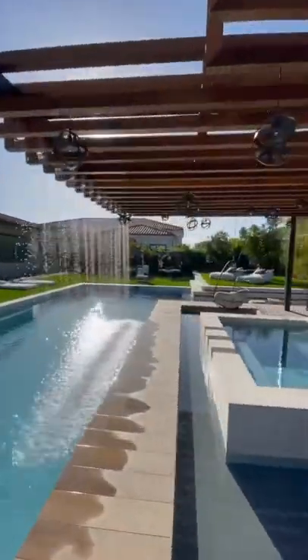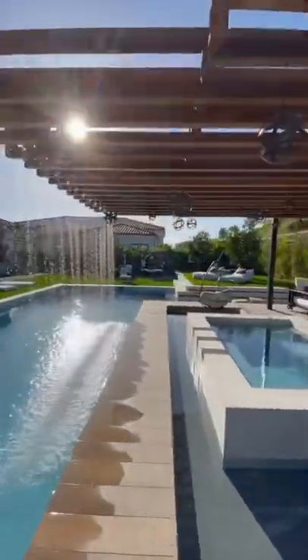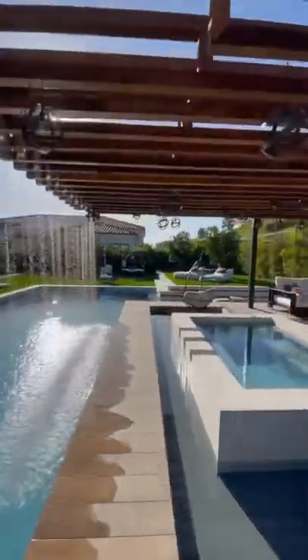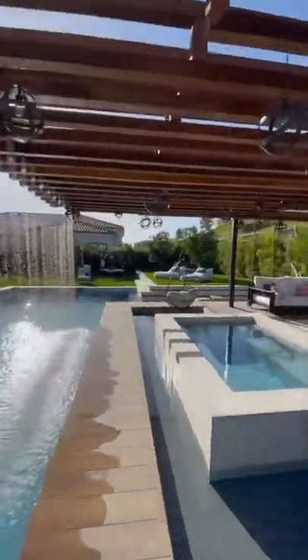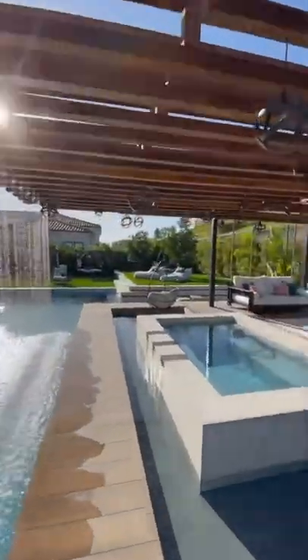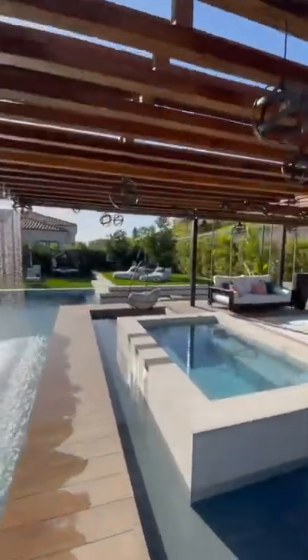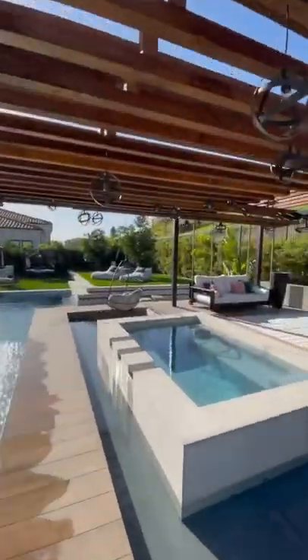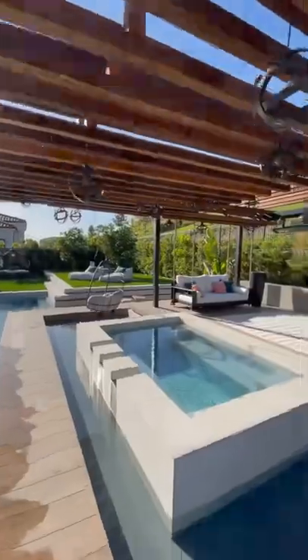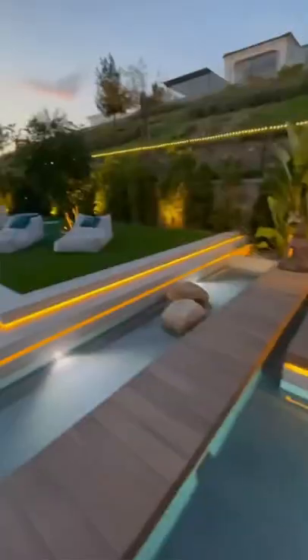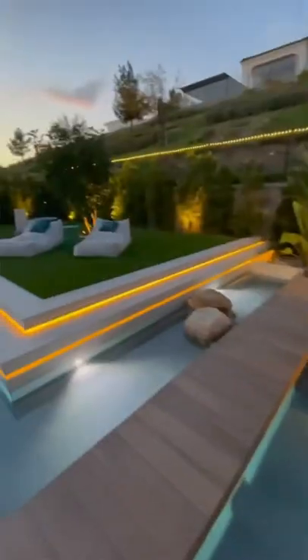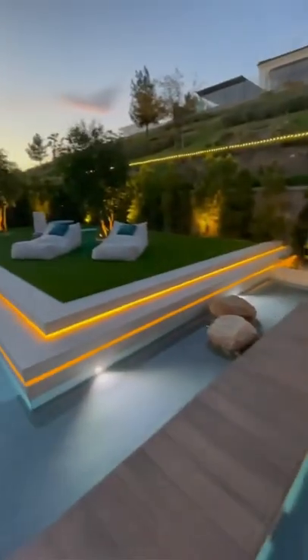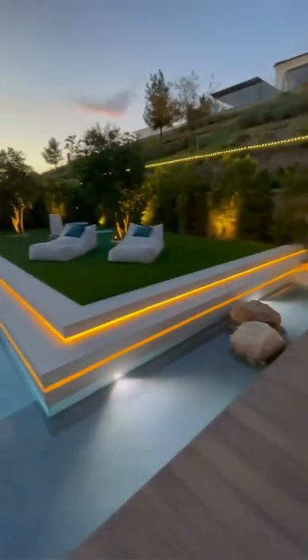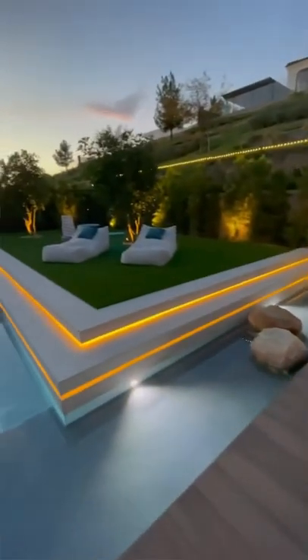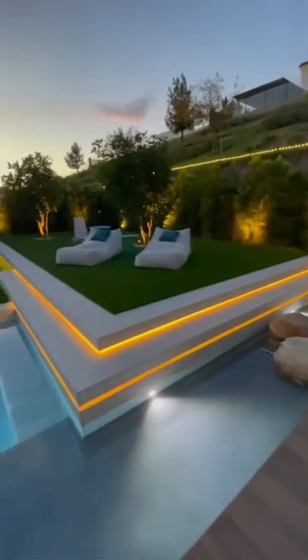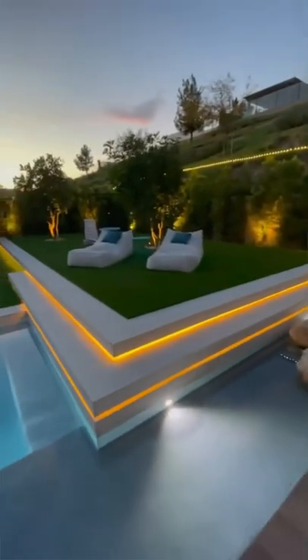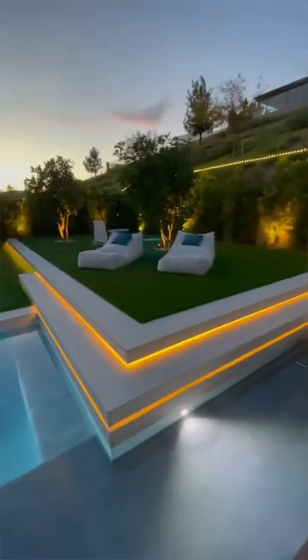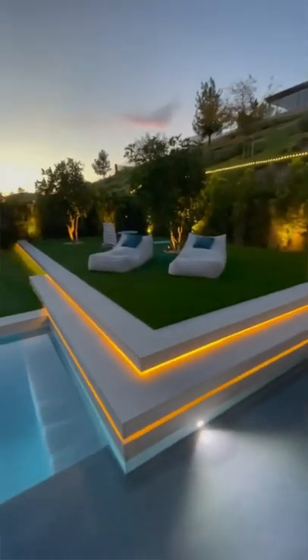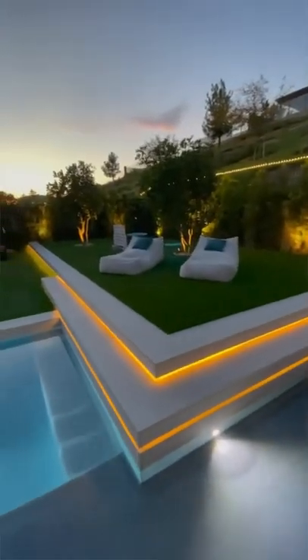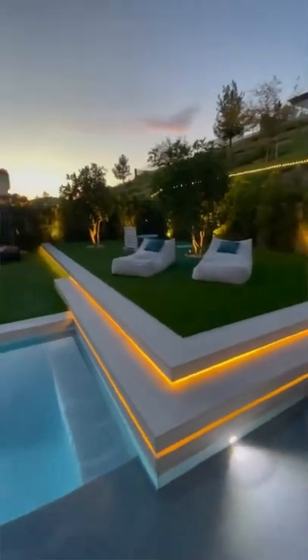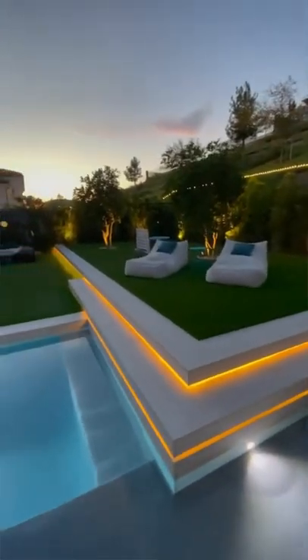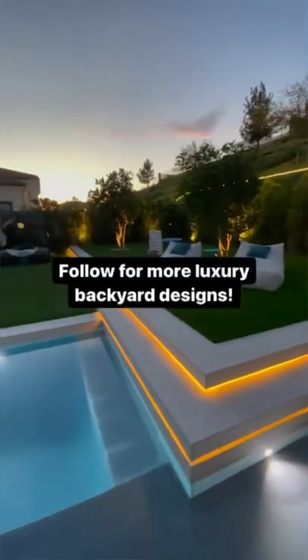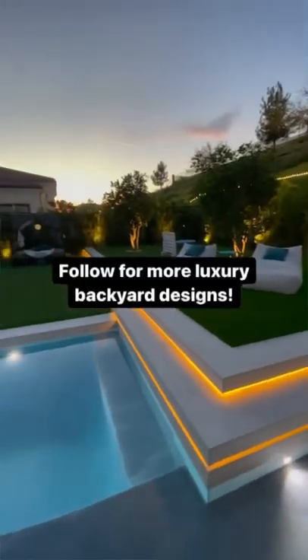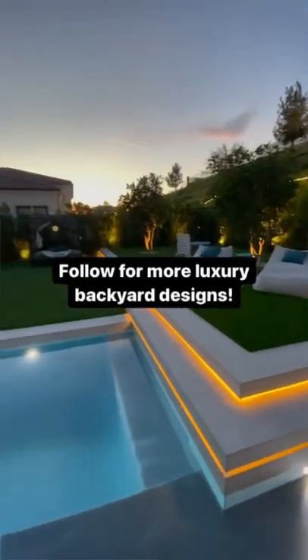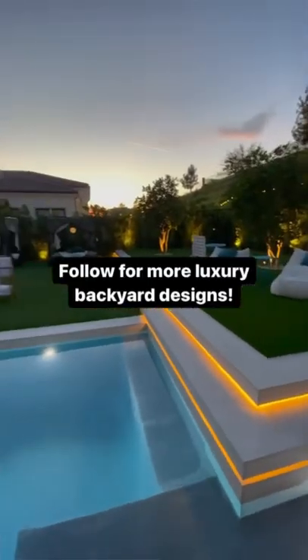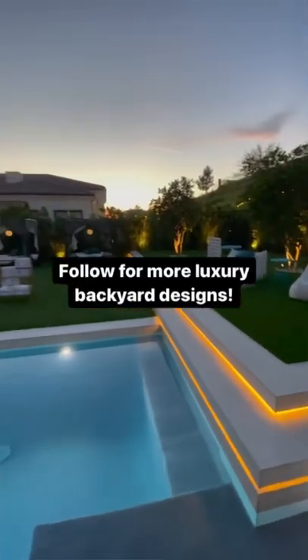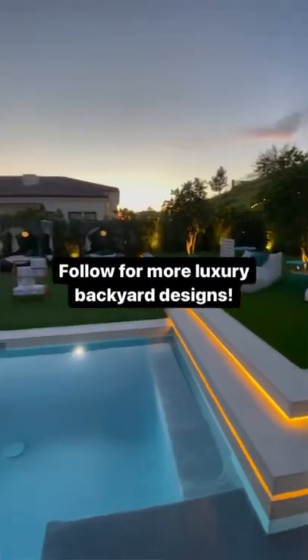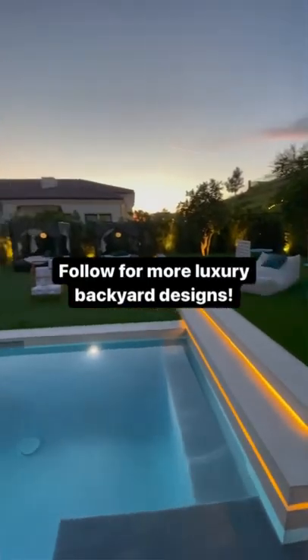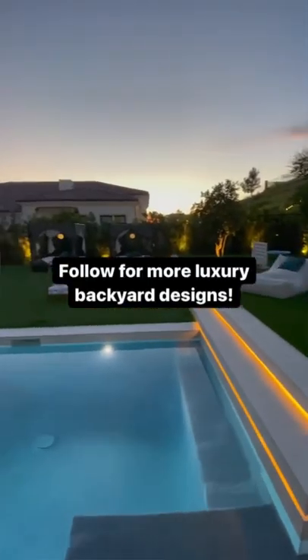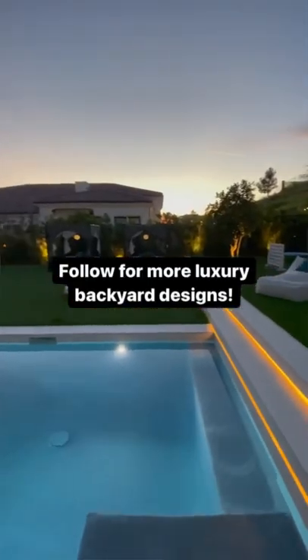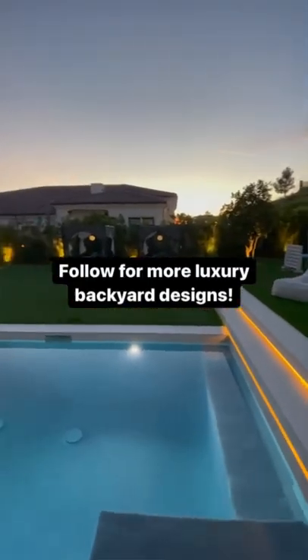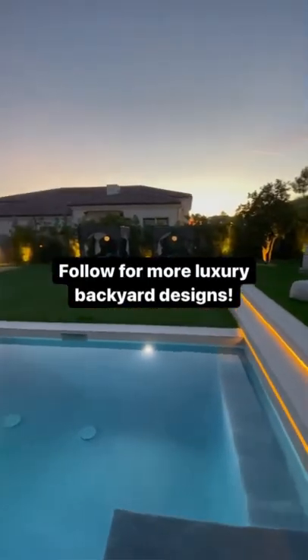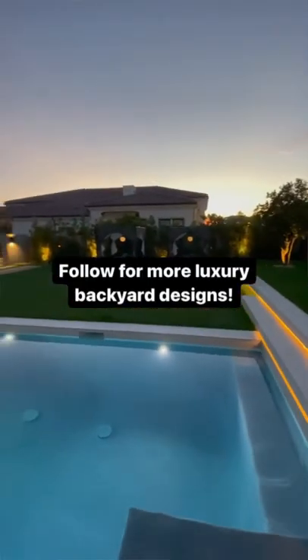Tons of lighting, fake grass to have a low maintenance aspect to it. A lot of cool features for this.